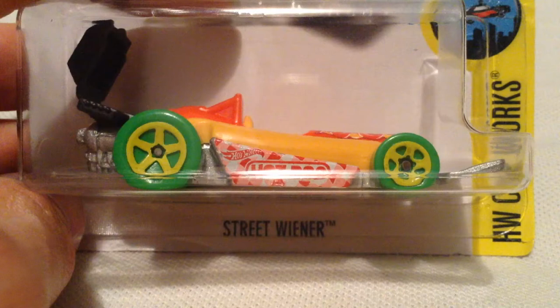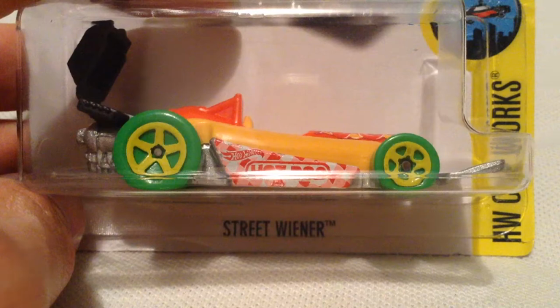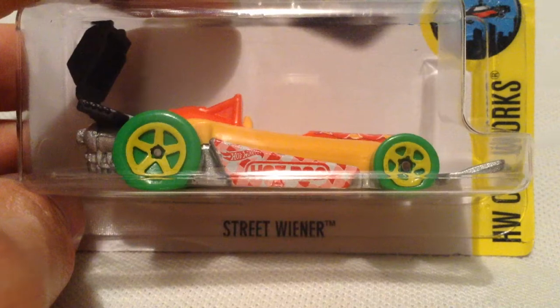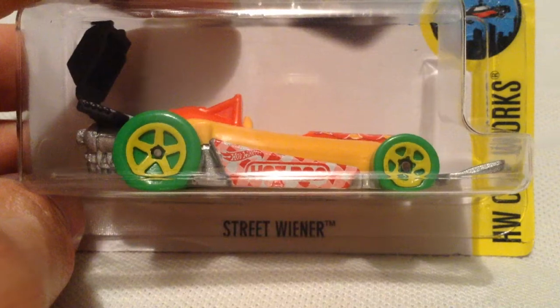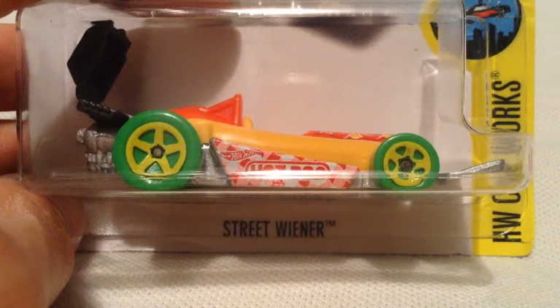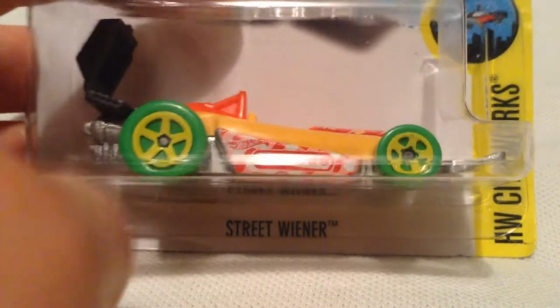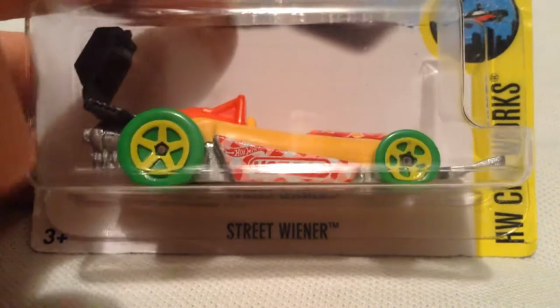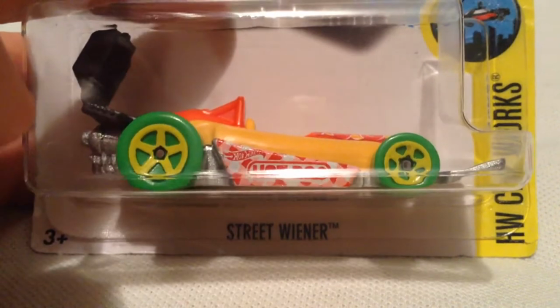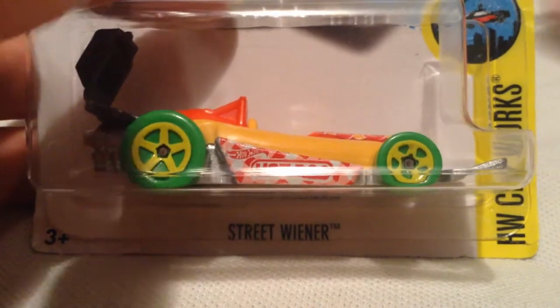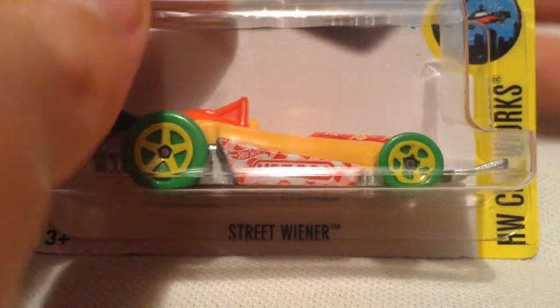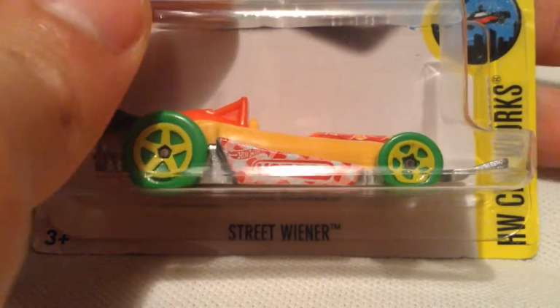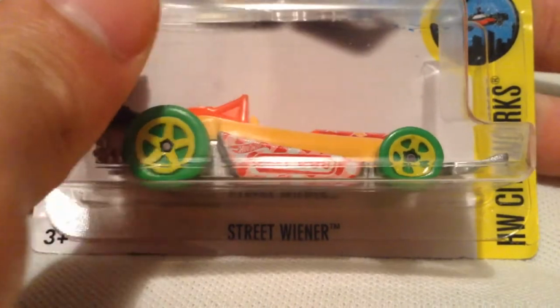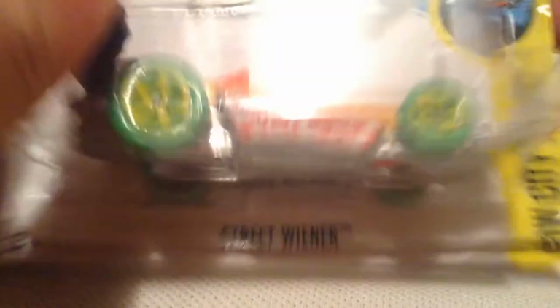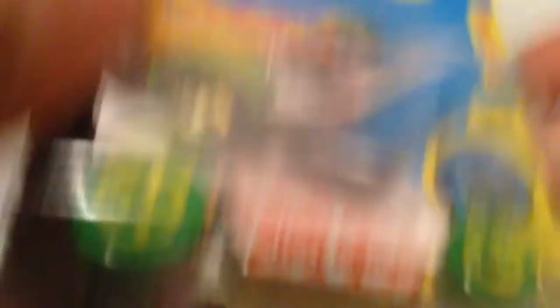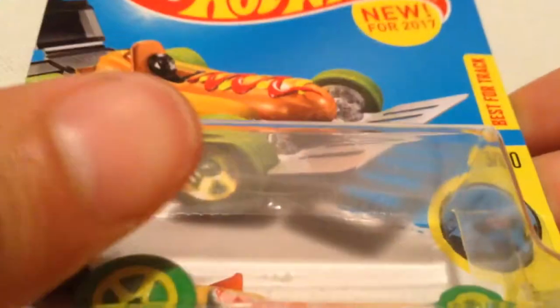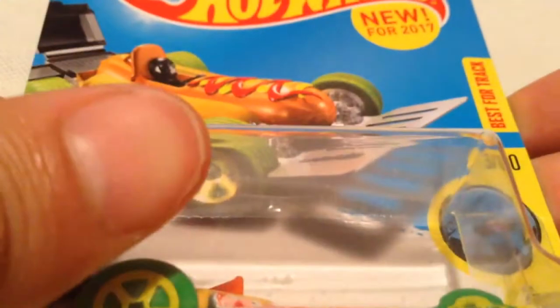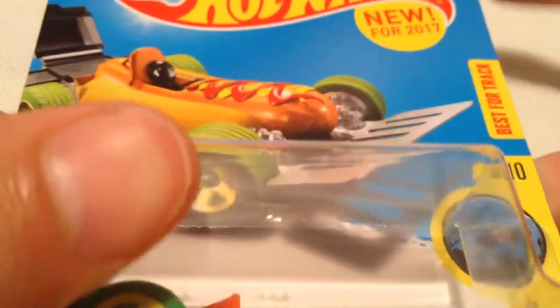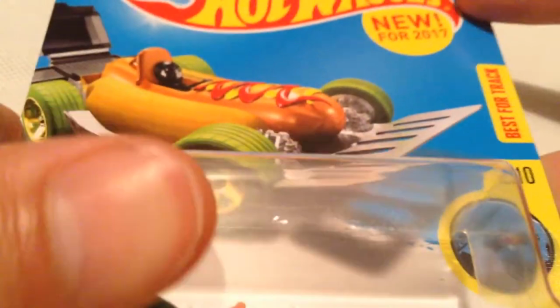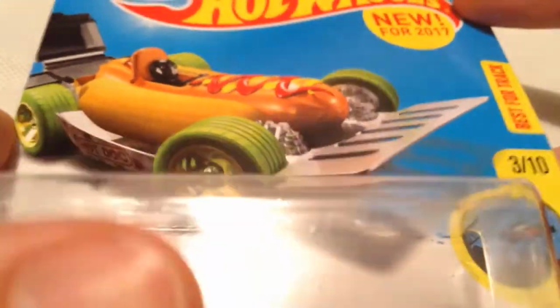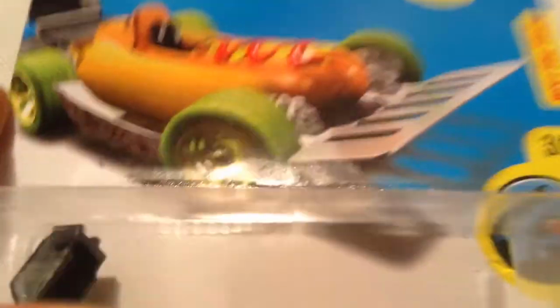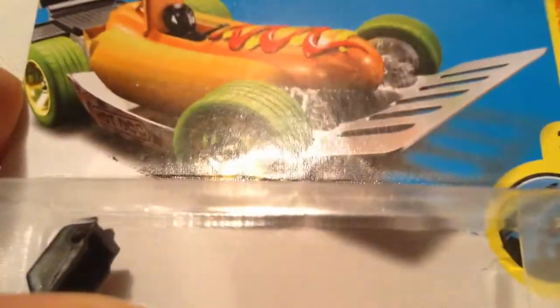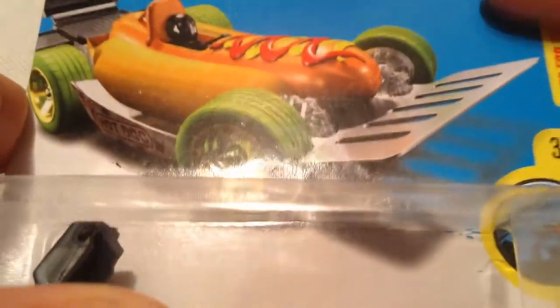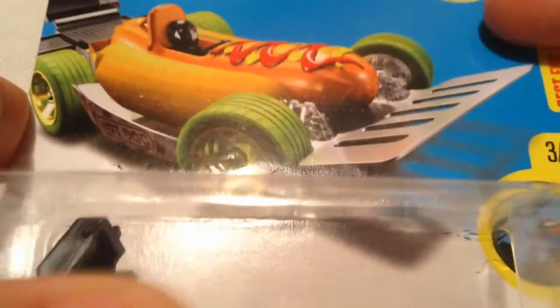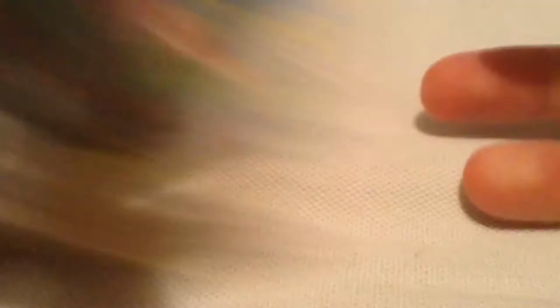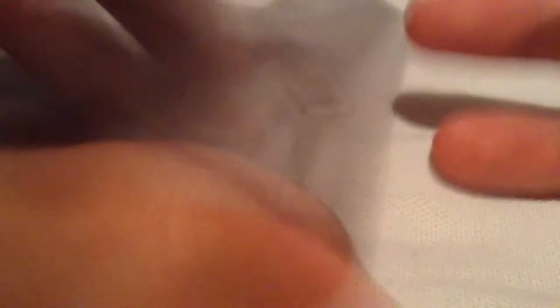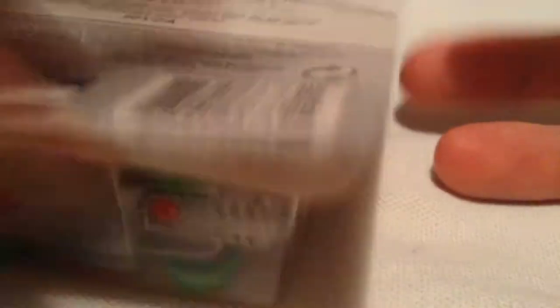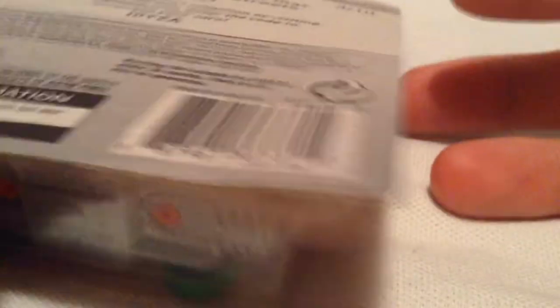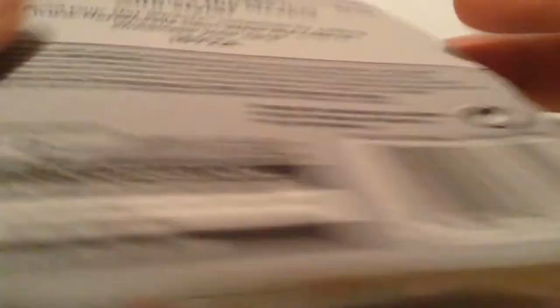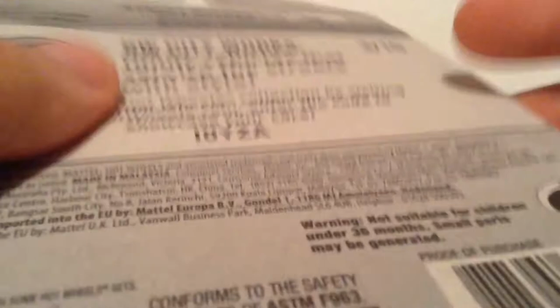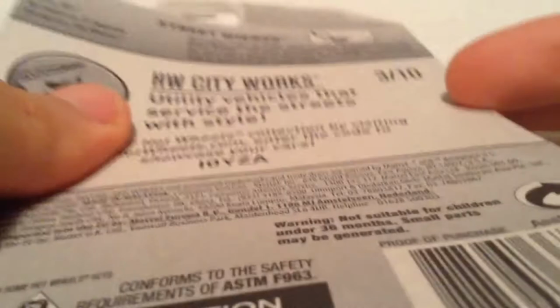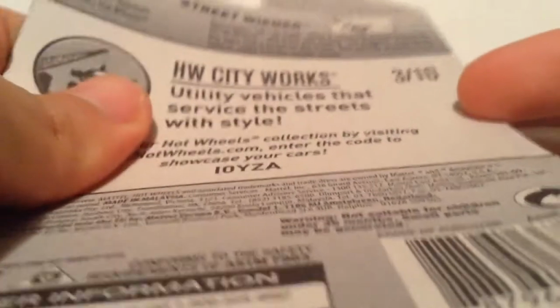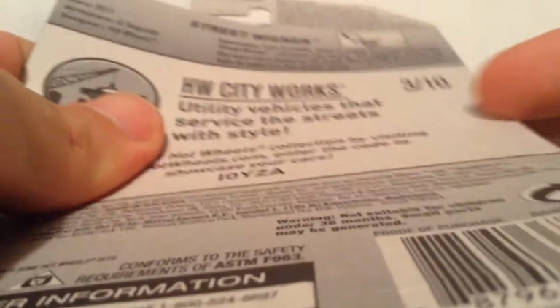Hey YouTube, it's me Julen. Here's a Street Wiener new for 2017. There's the card art, of course, and there's the back of the card.